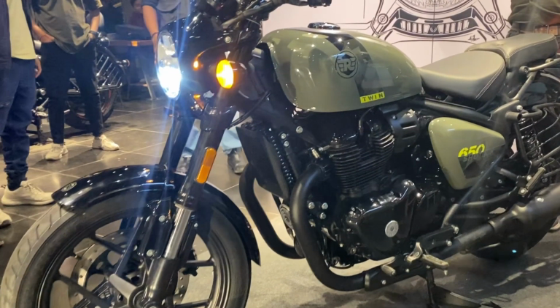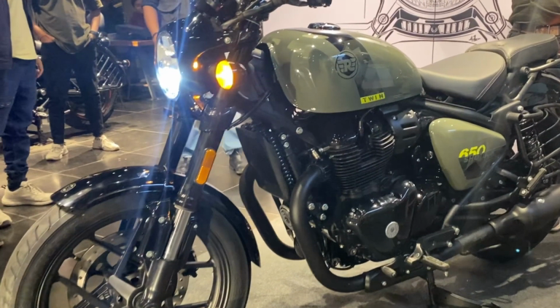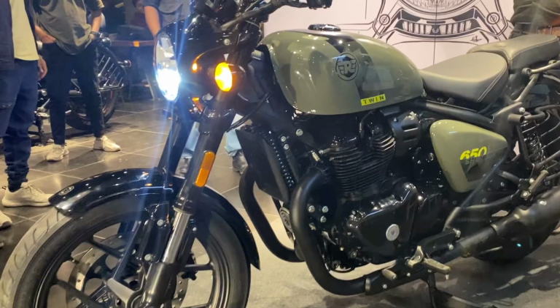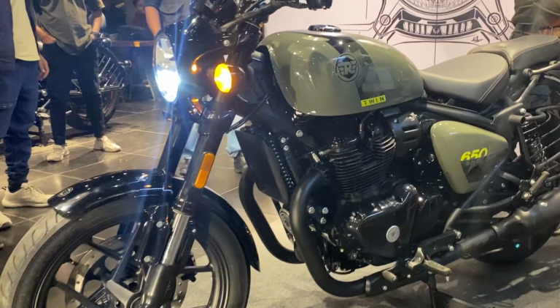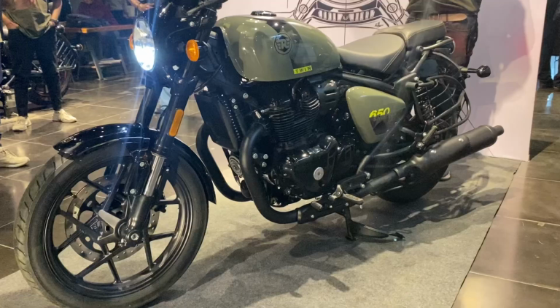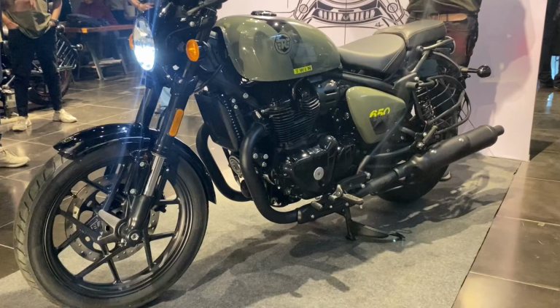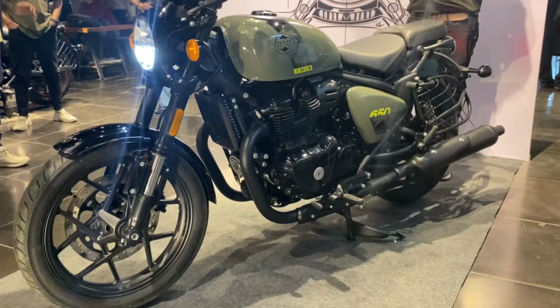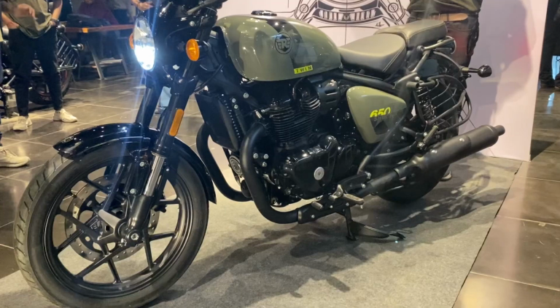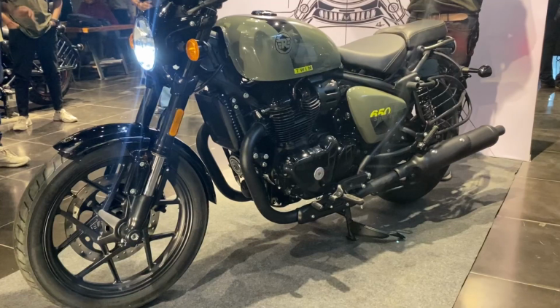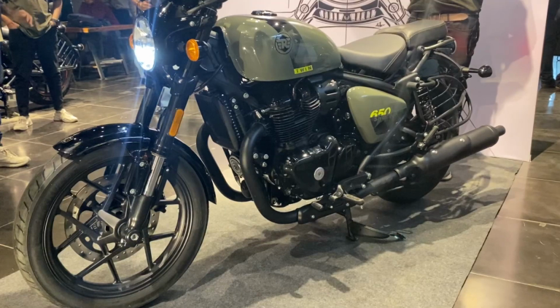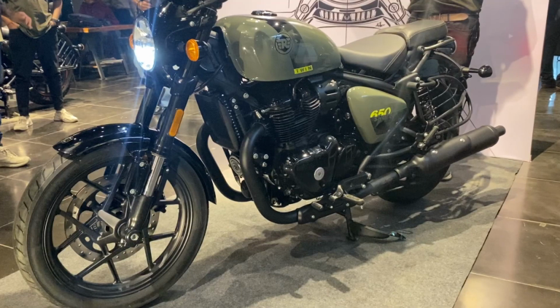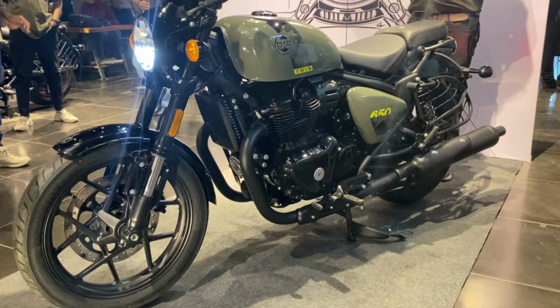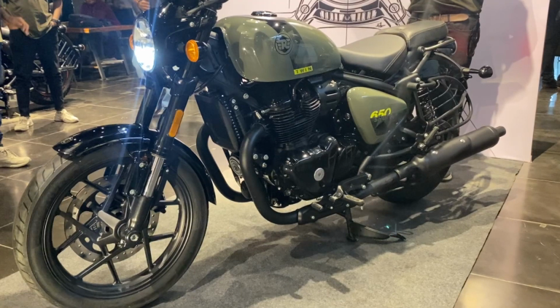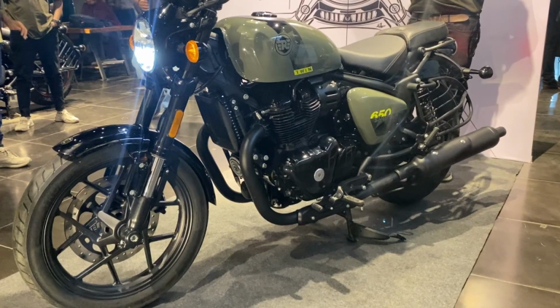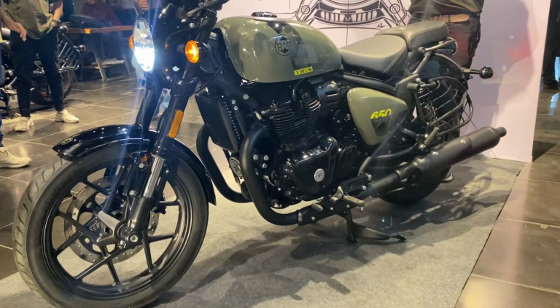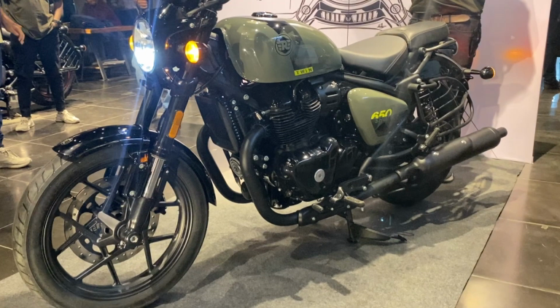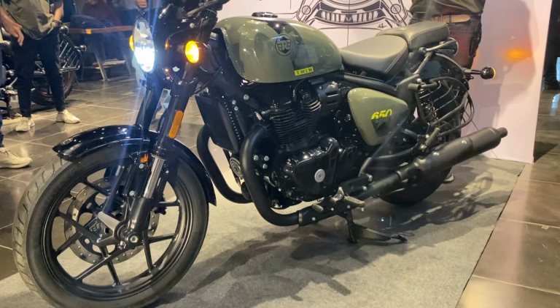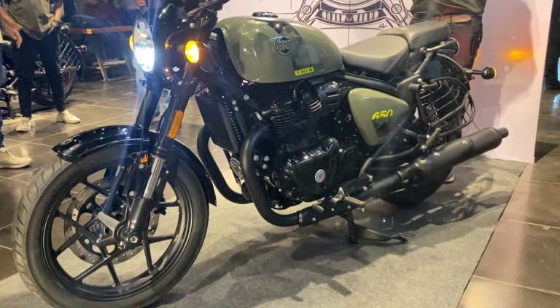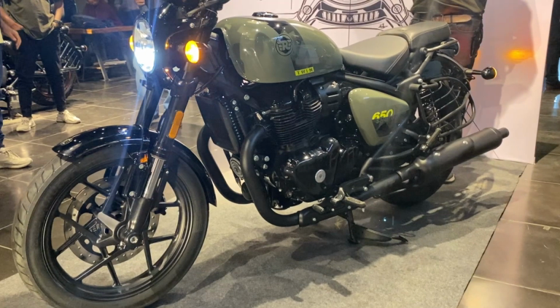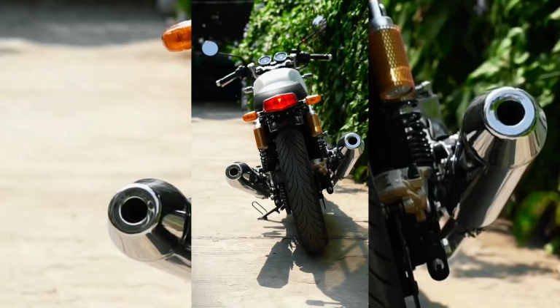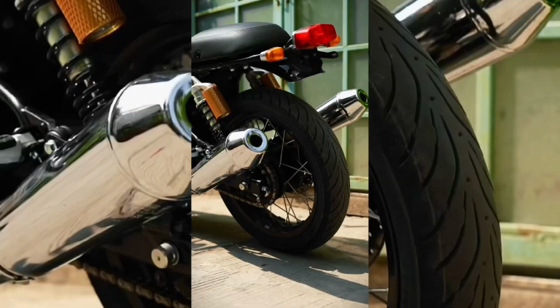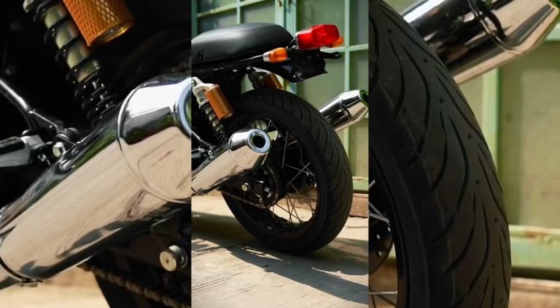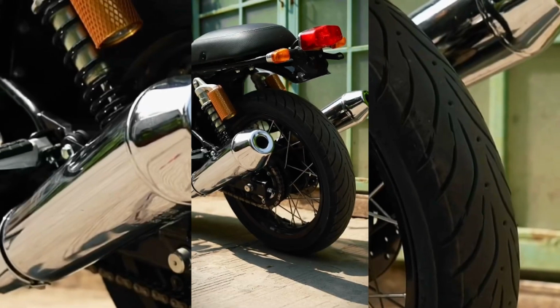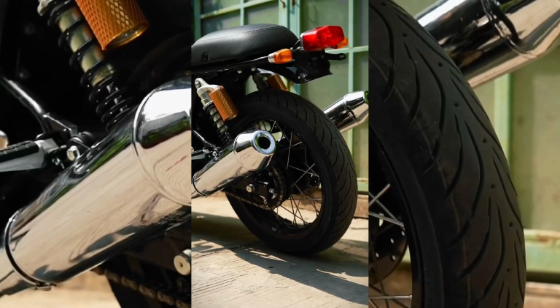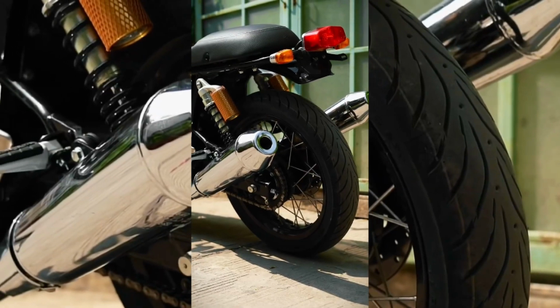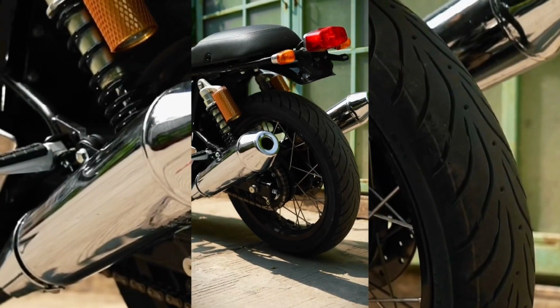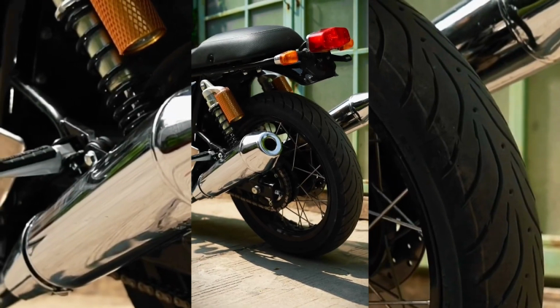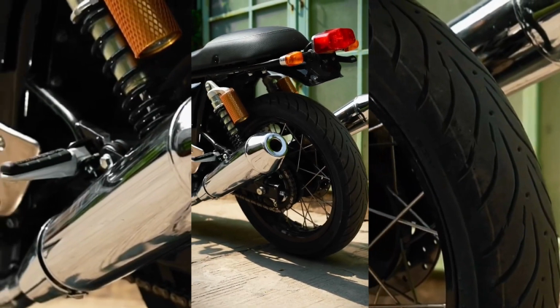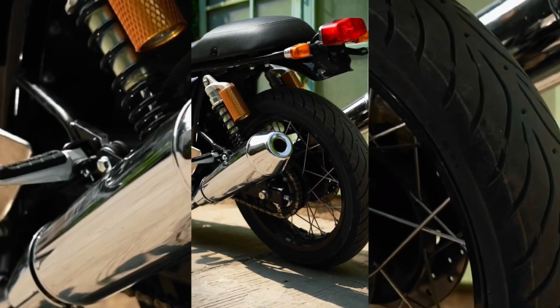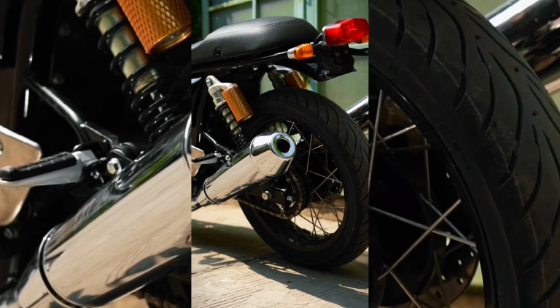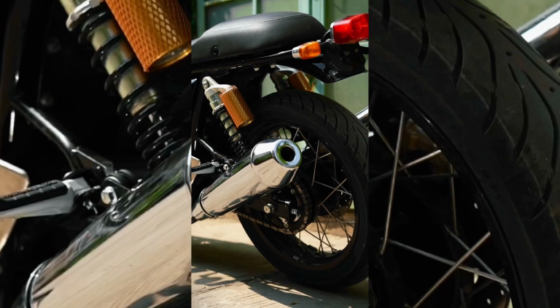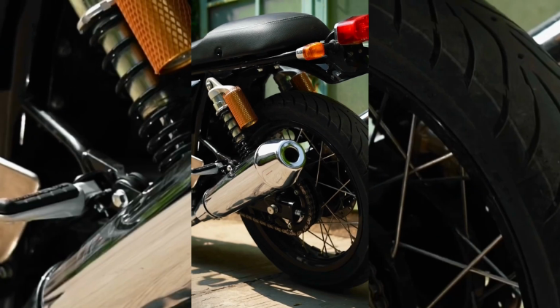There is a different shock setup. In the front, the GT 650 has upside-down forks. You can also see the tailrest.